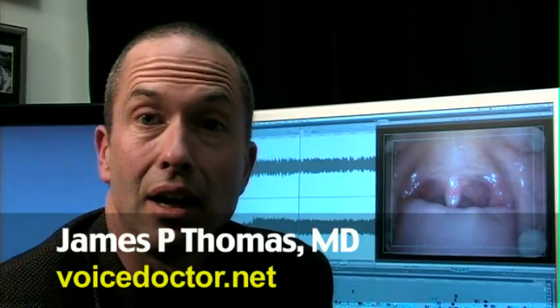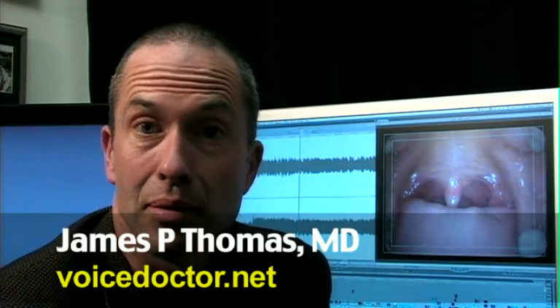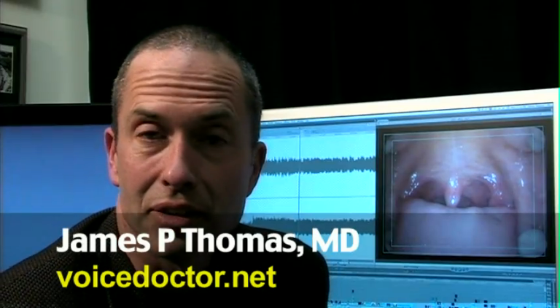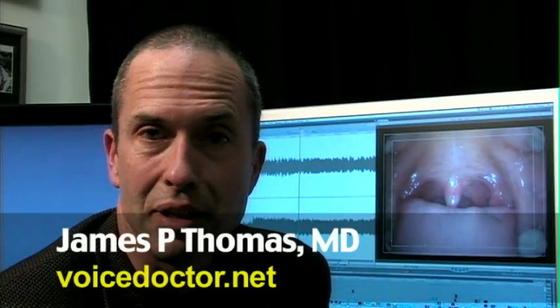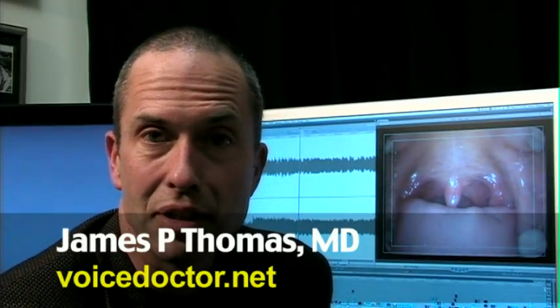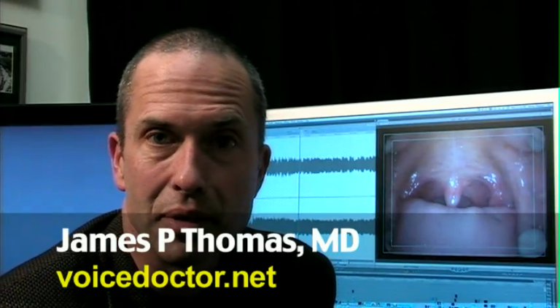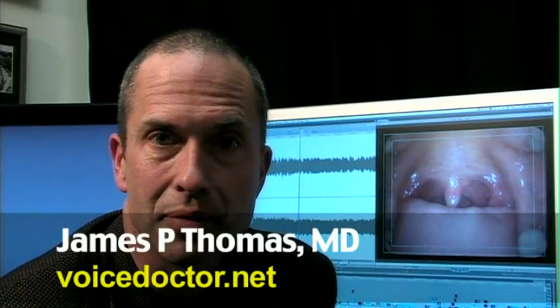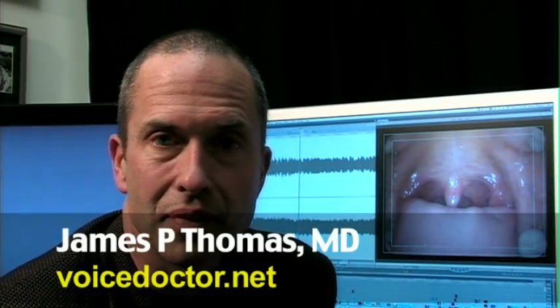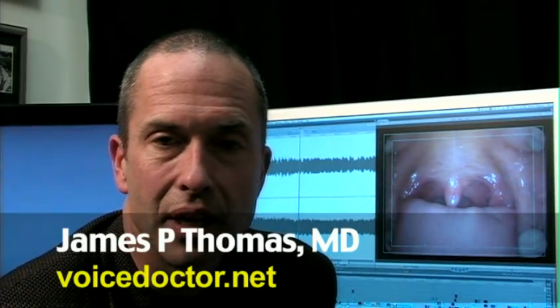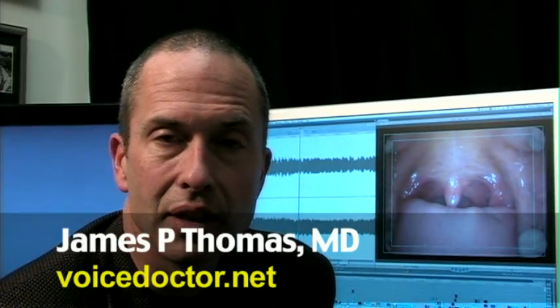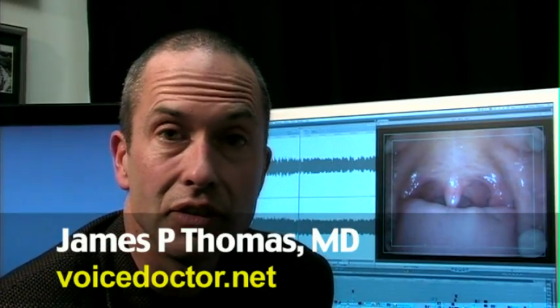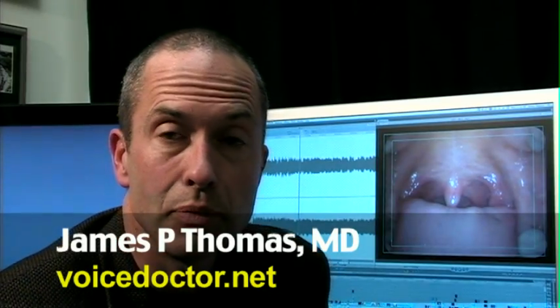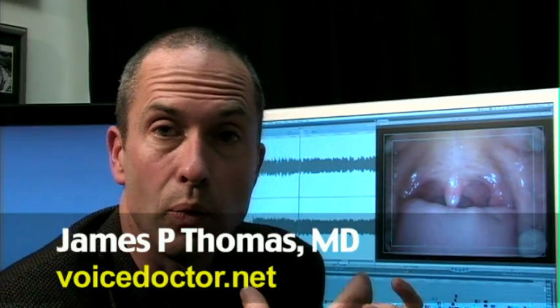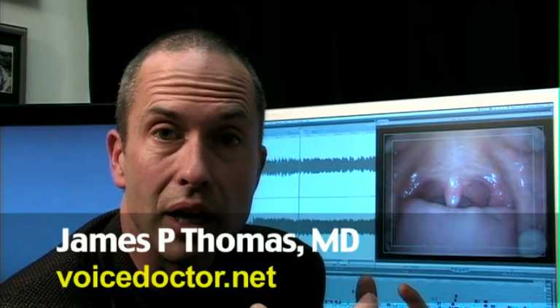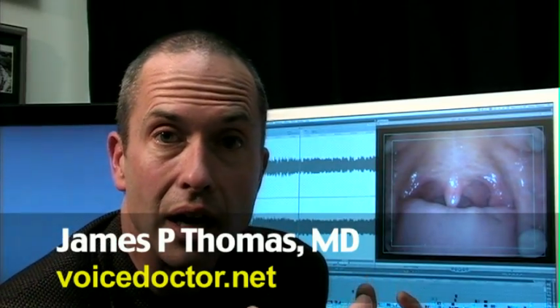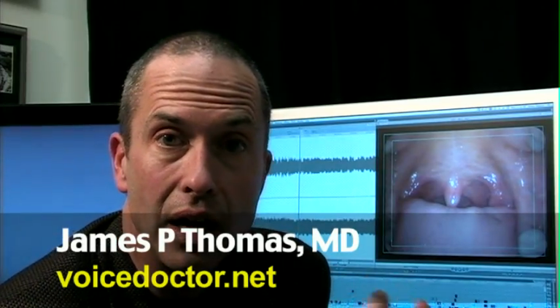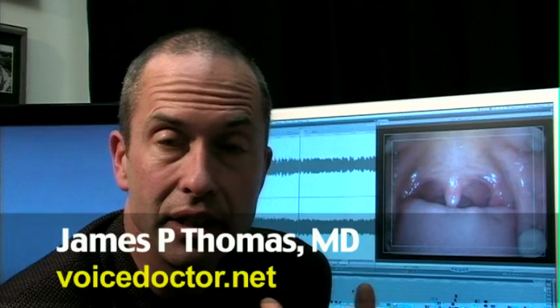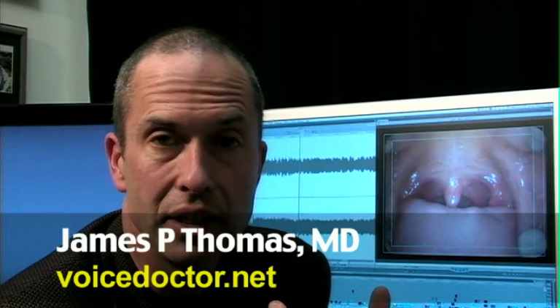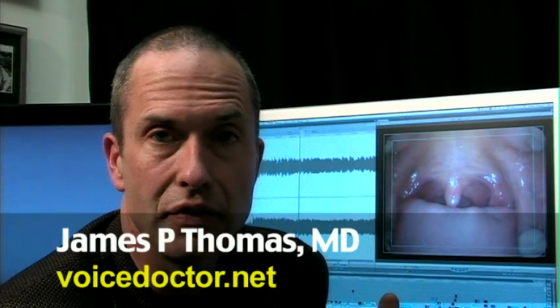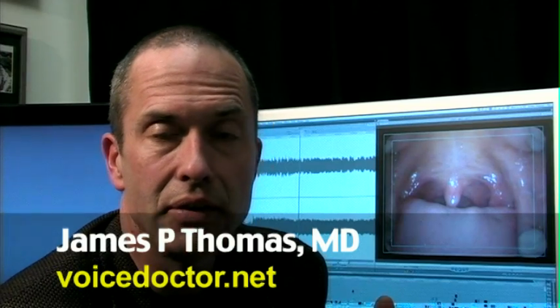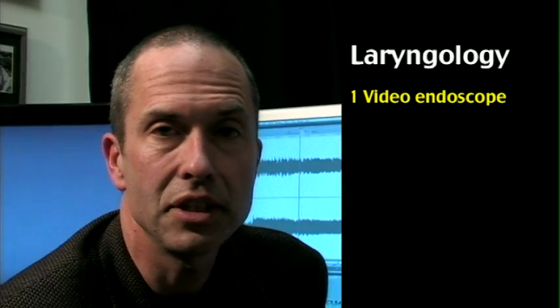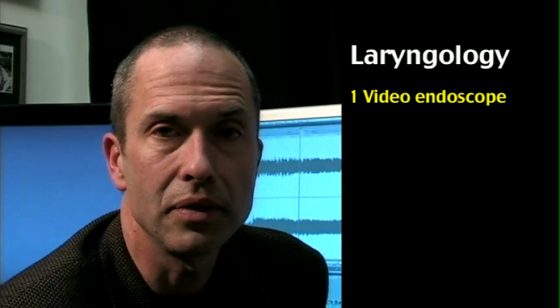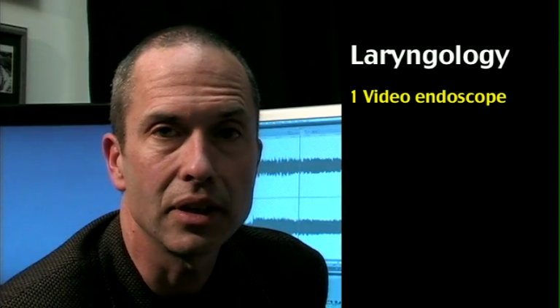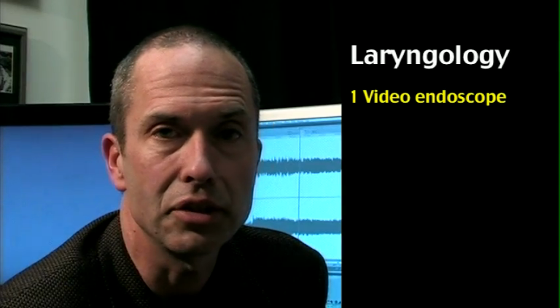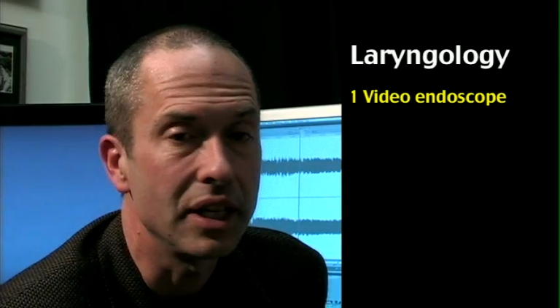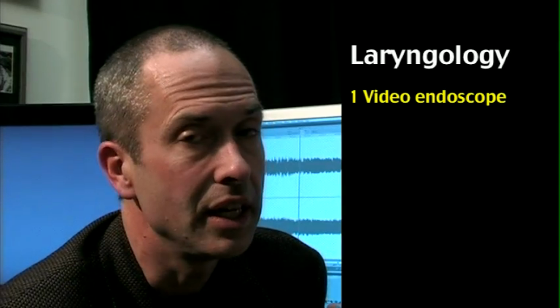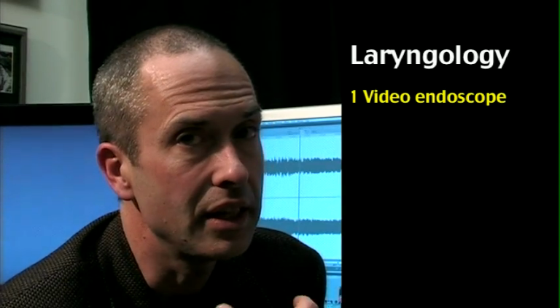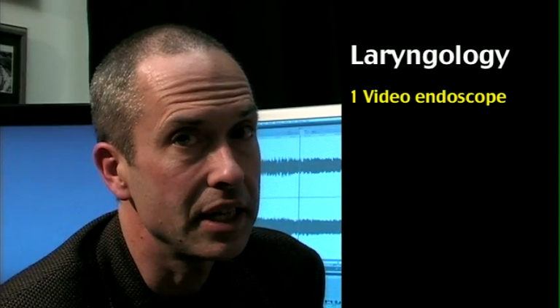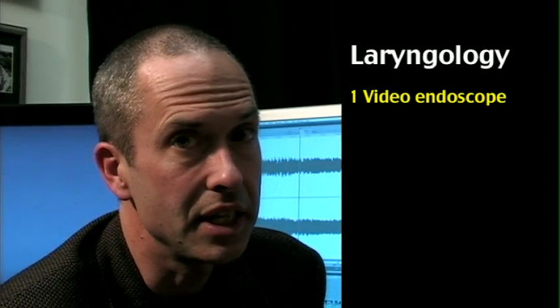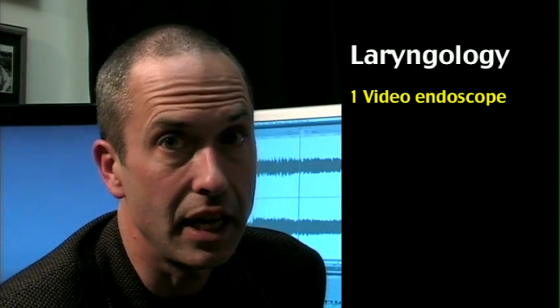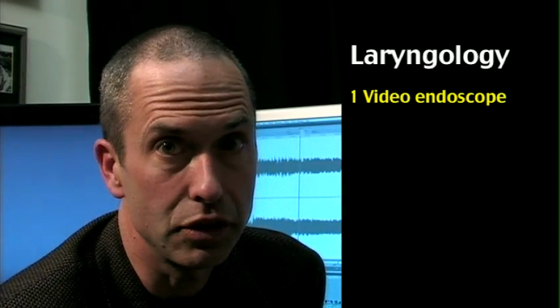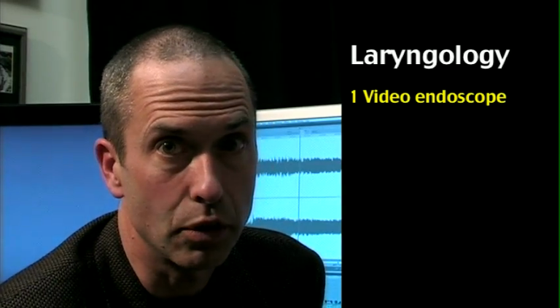I'm Dr. James Thomas, and I'd like to tell you about what I think is the foundation of laryngology, and that is the endoscope.